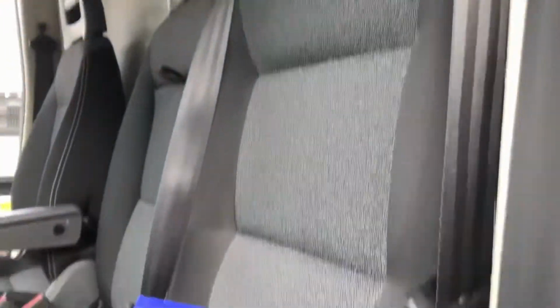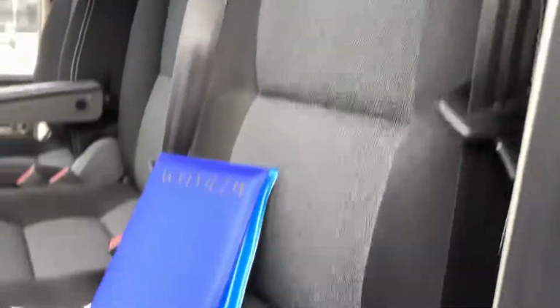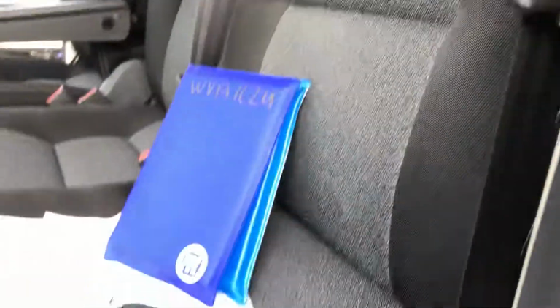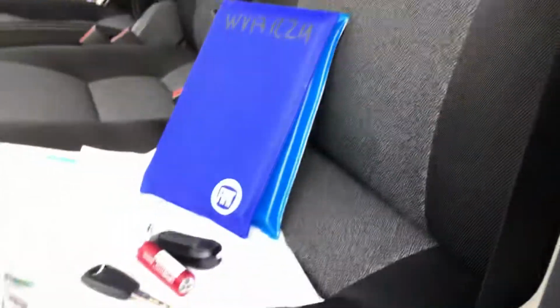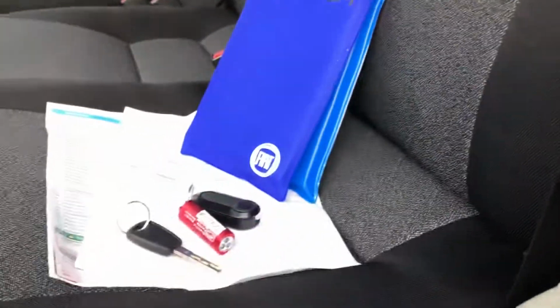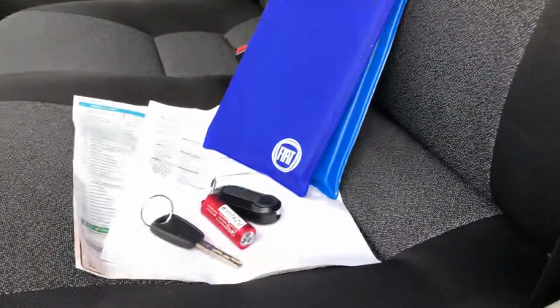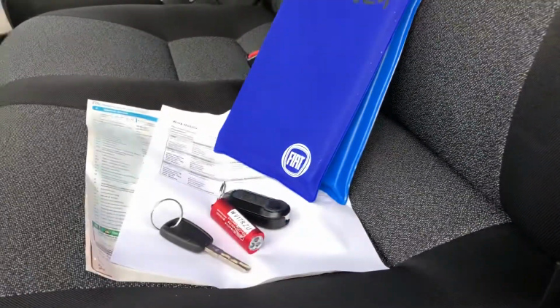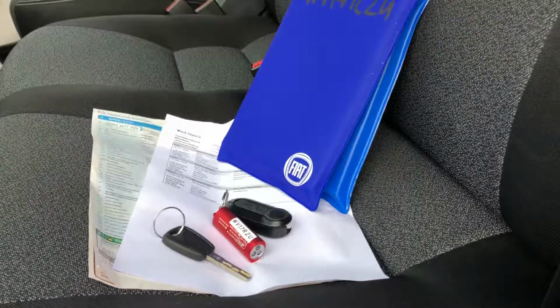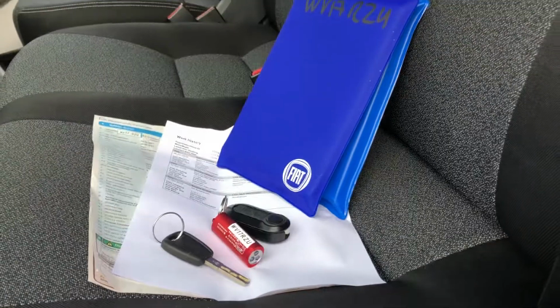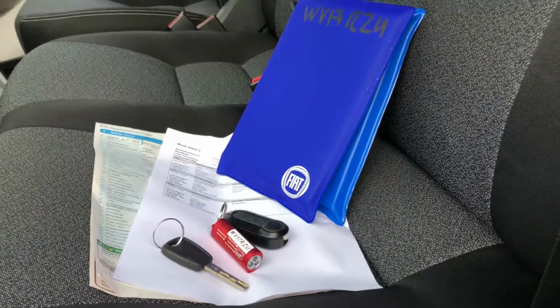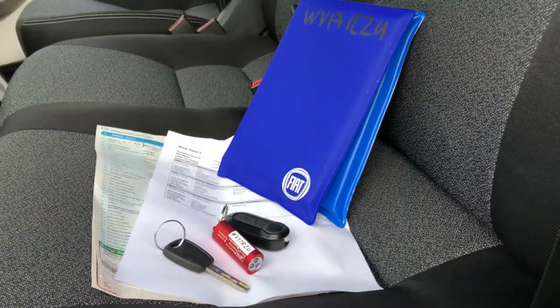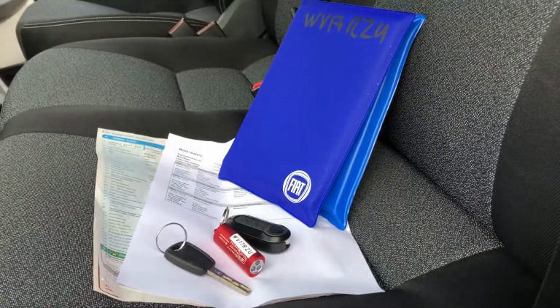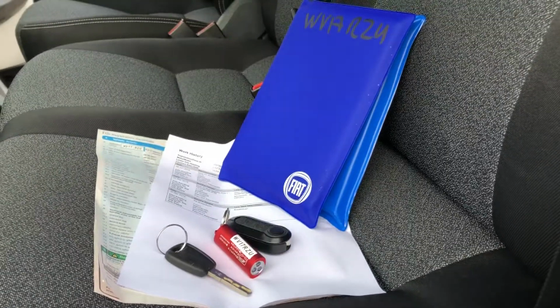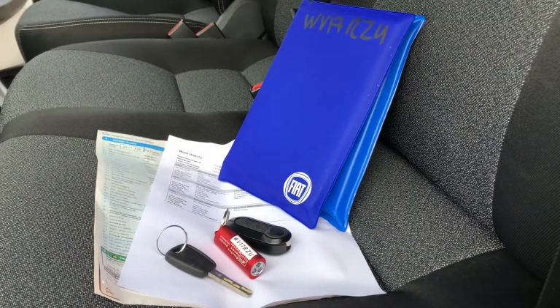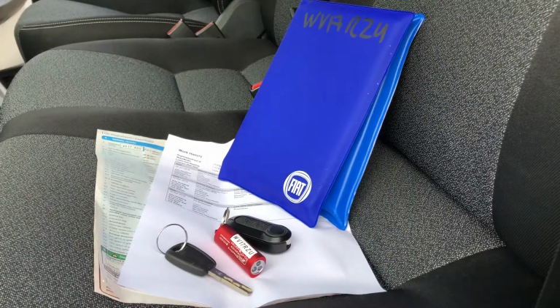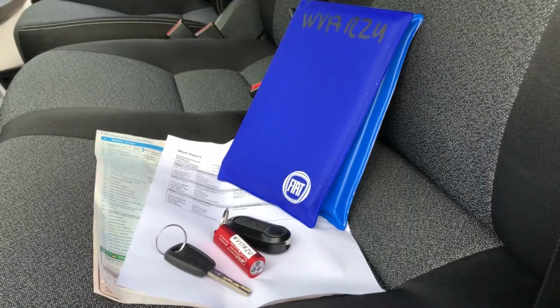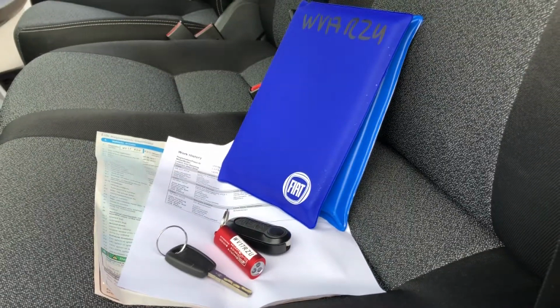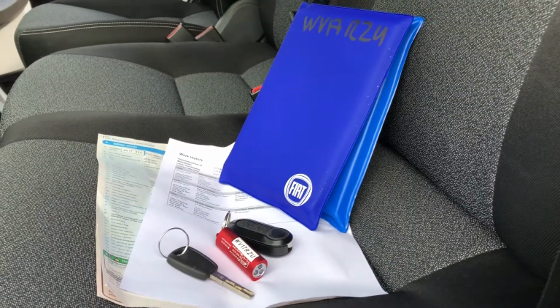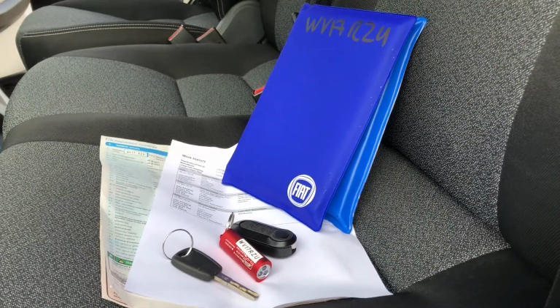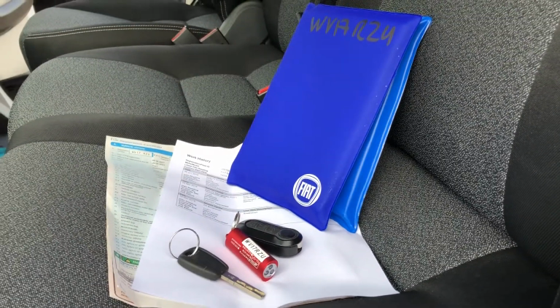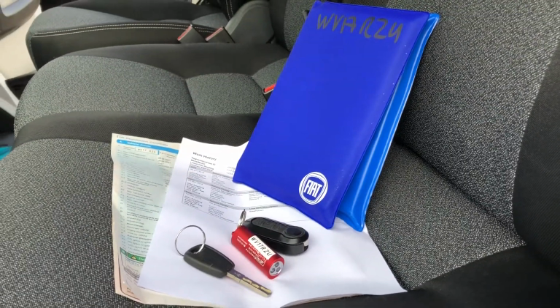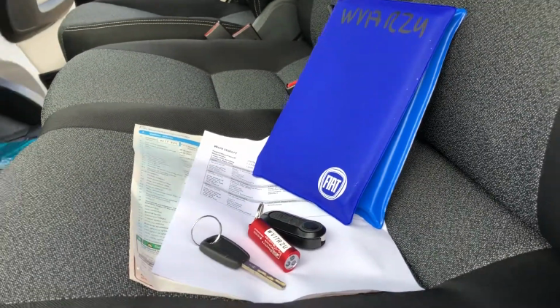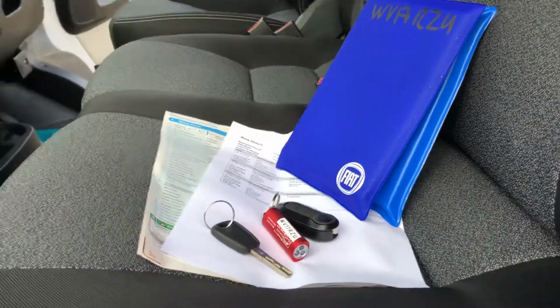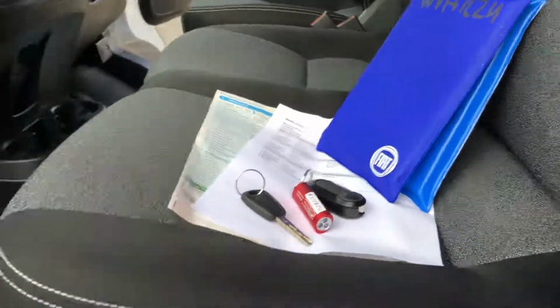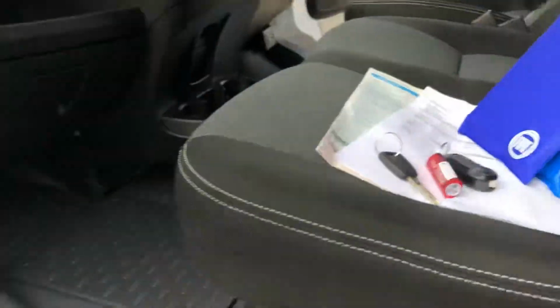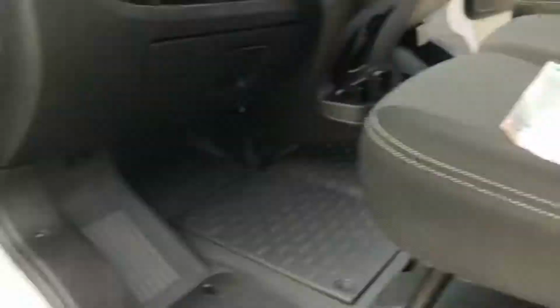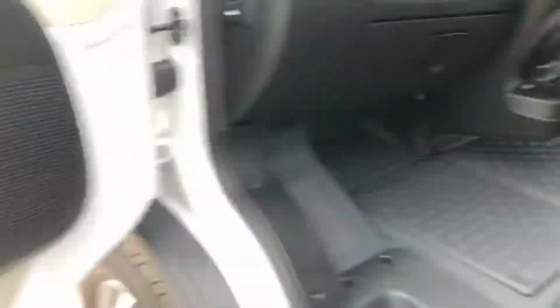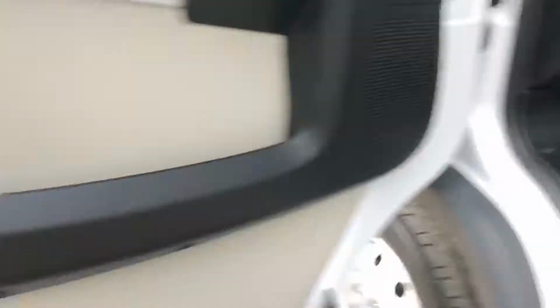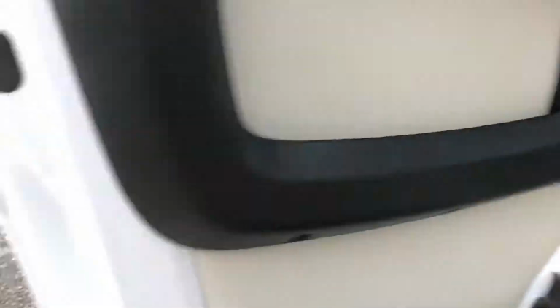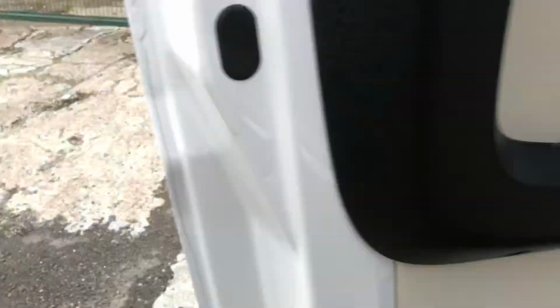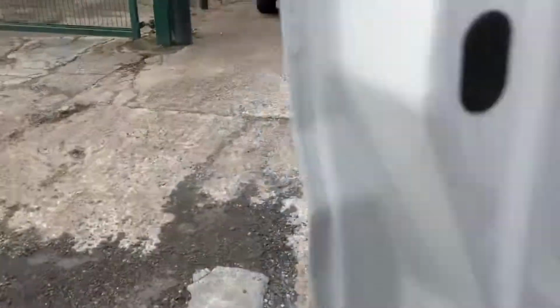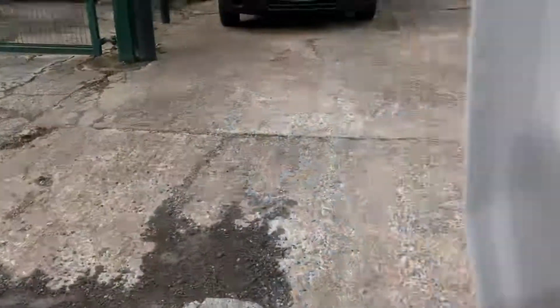And here's all the documents: full V5, full service history, main key and a spare key.